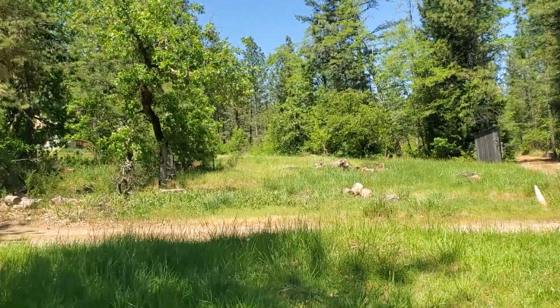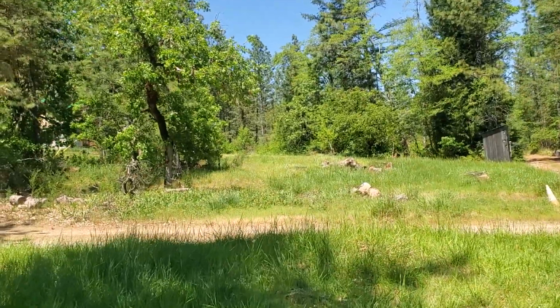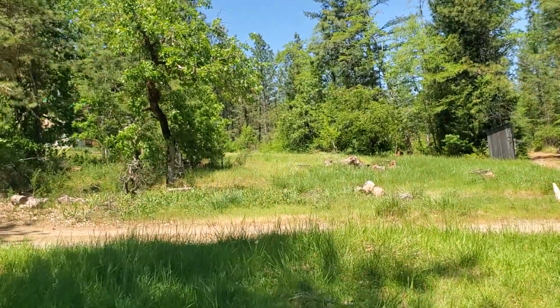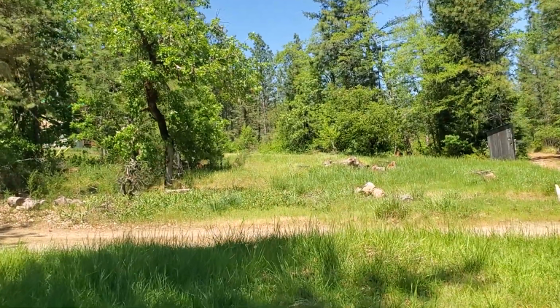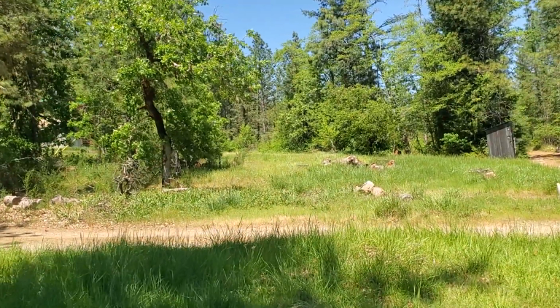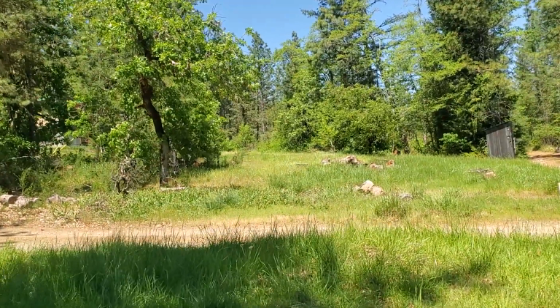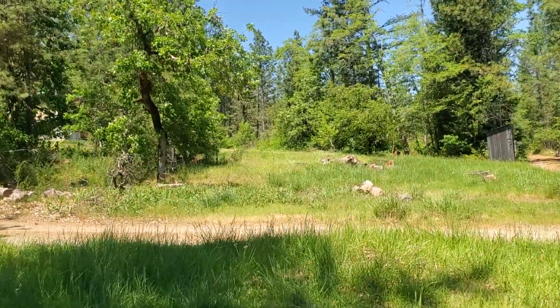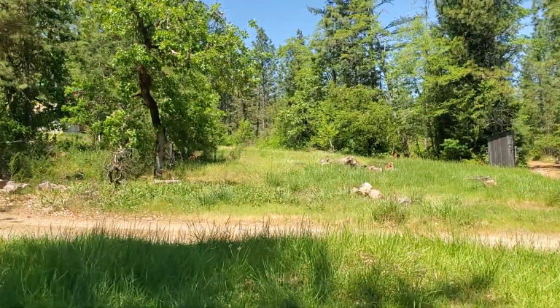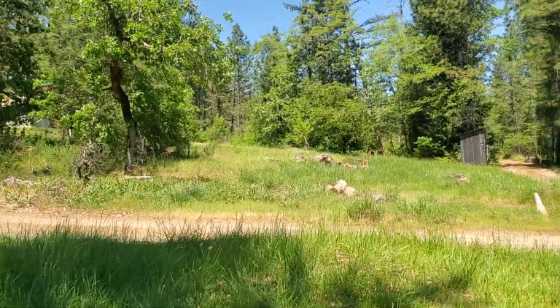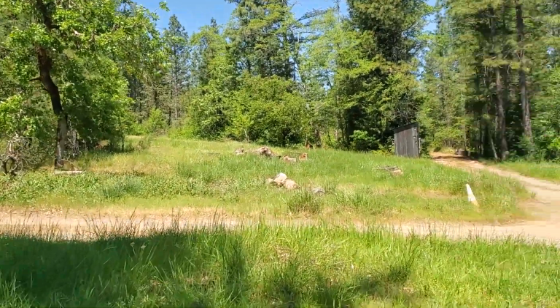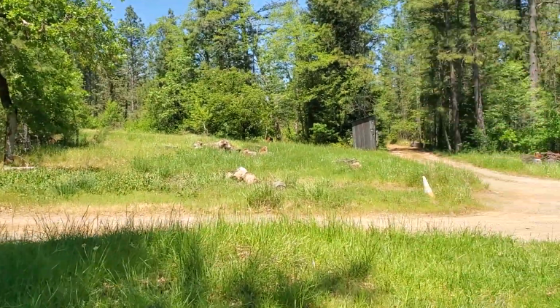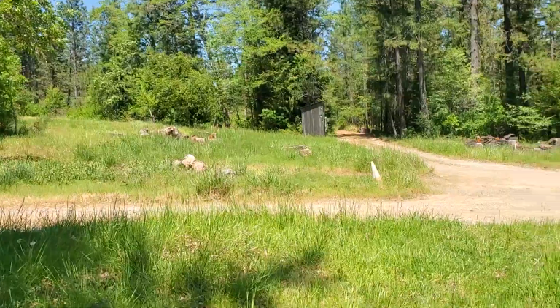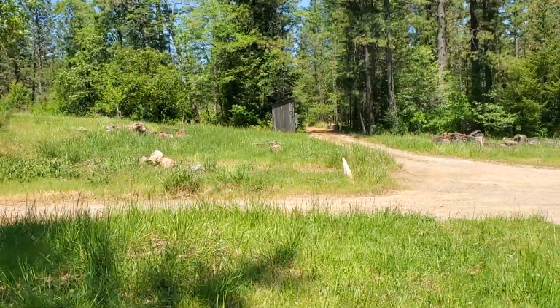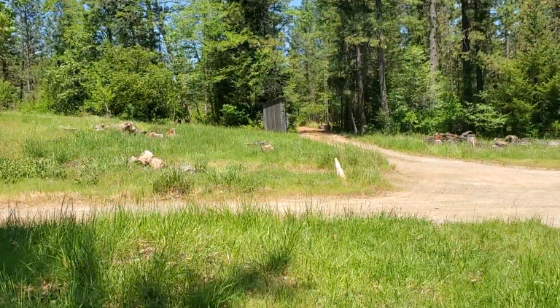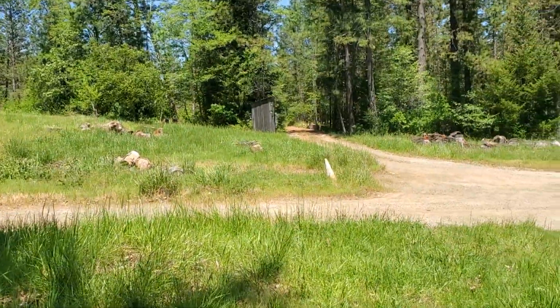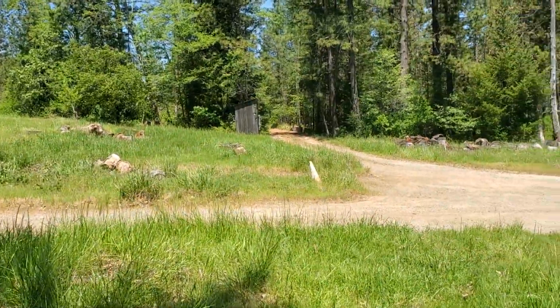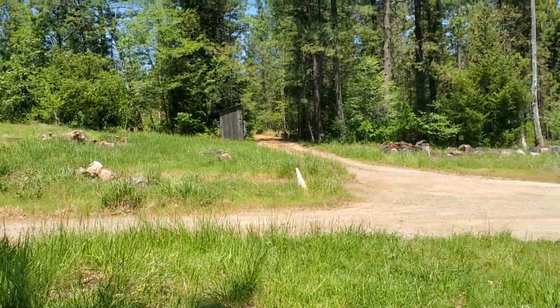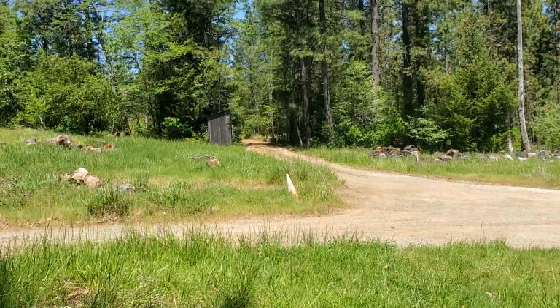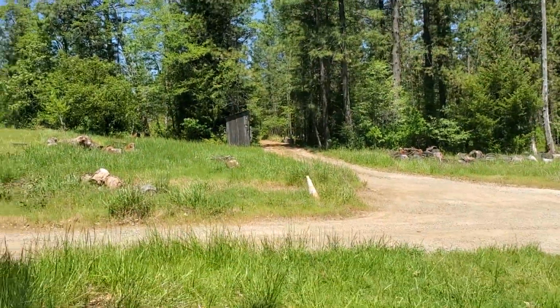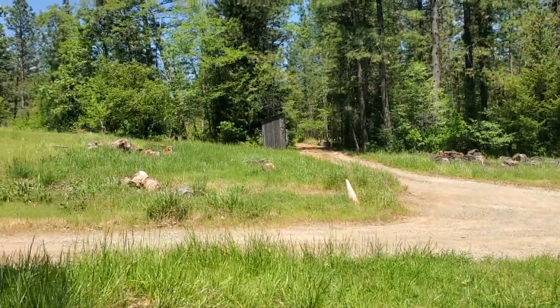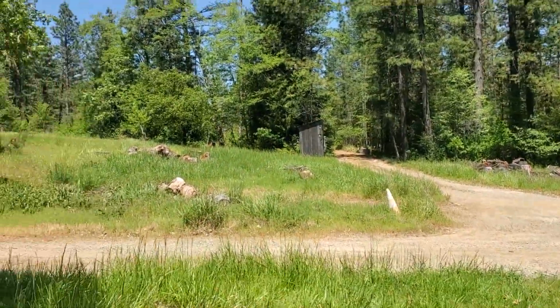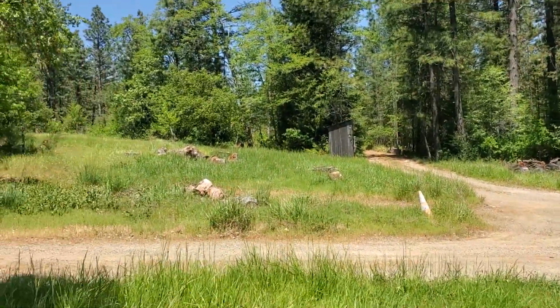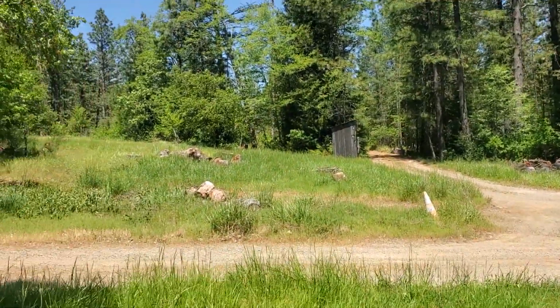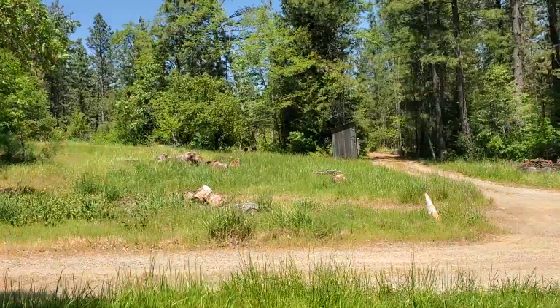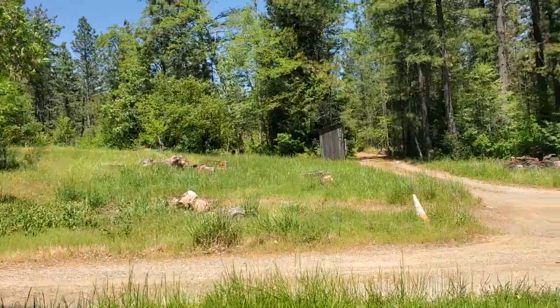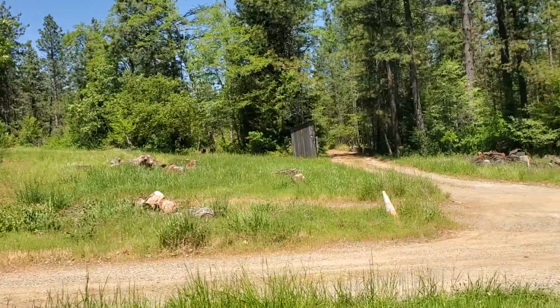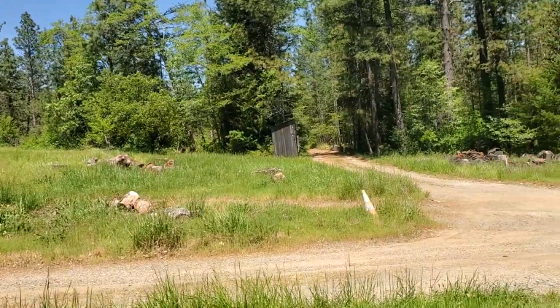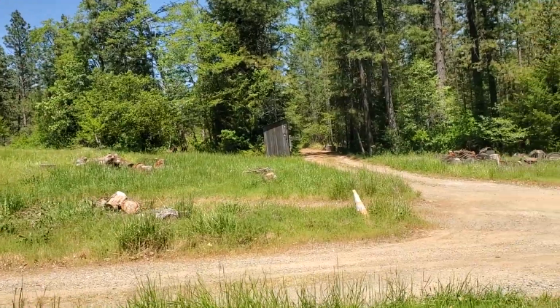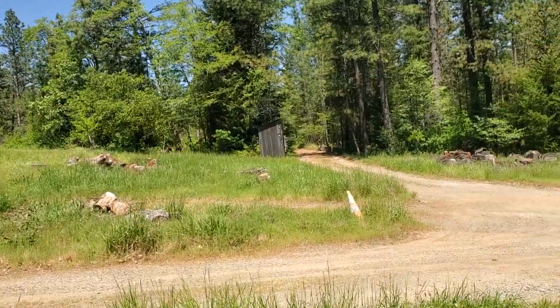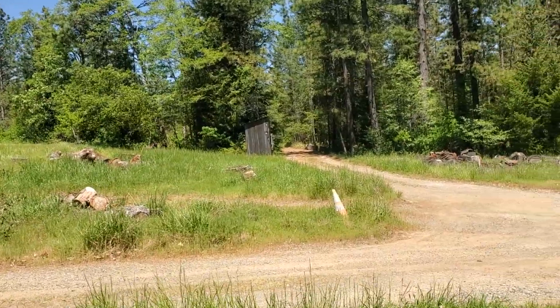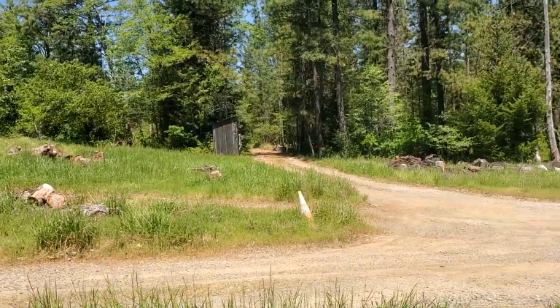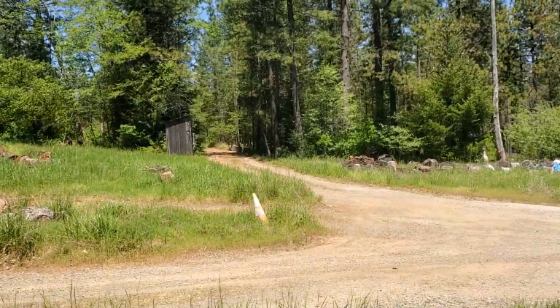It almost looks high enough for an RV — maybe. I'm going to have to go over there. 10 to 14 feet high, it looks like.